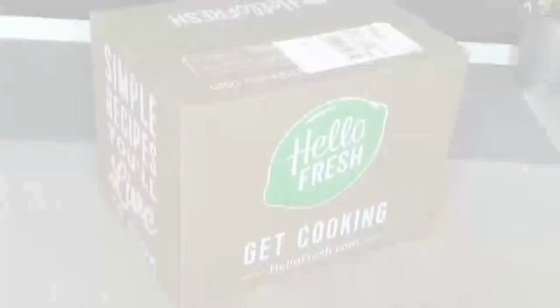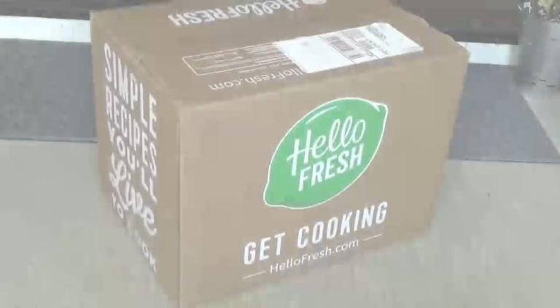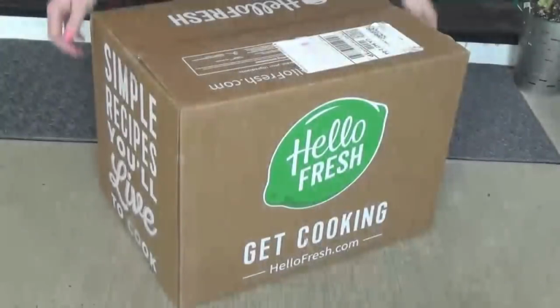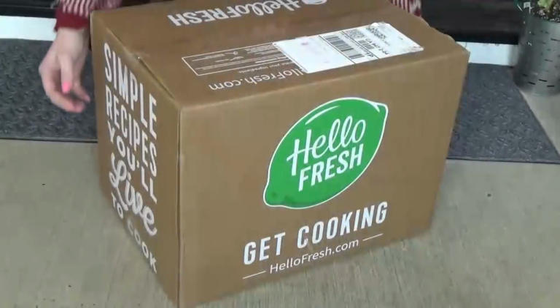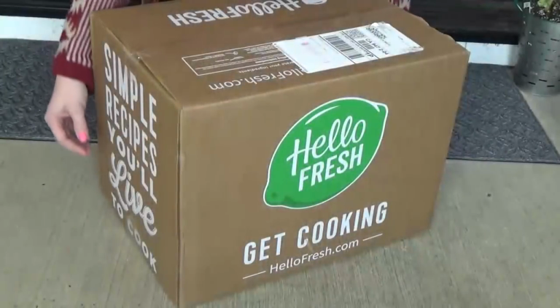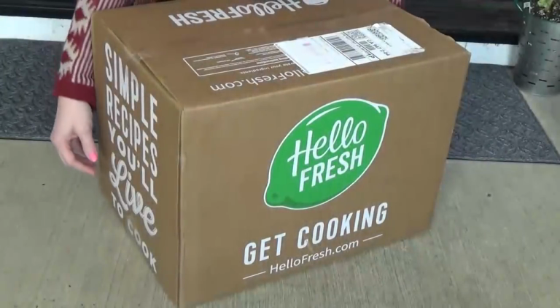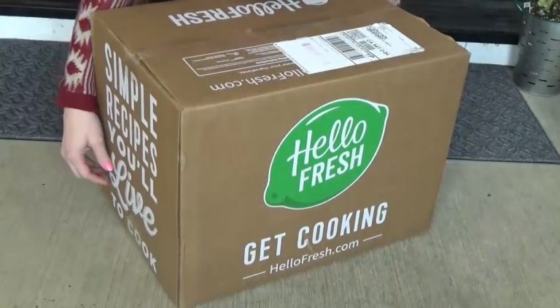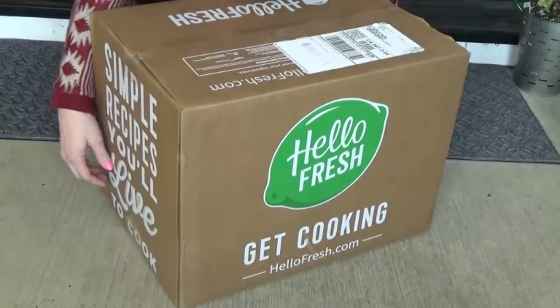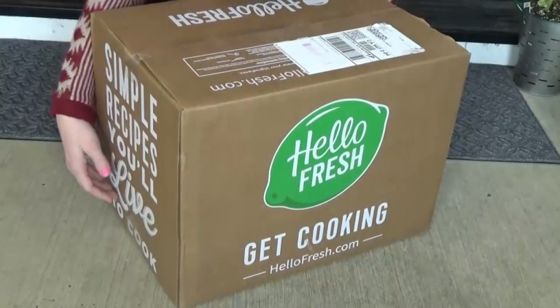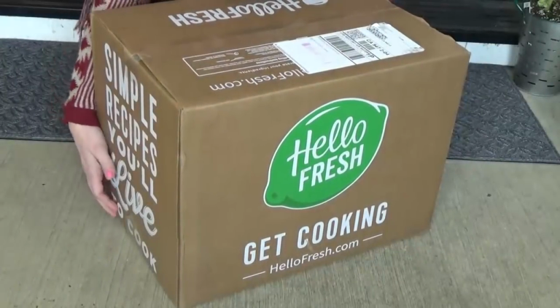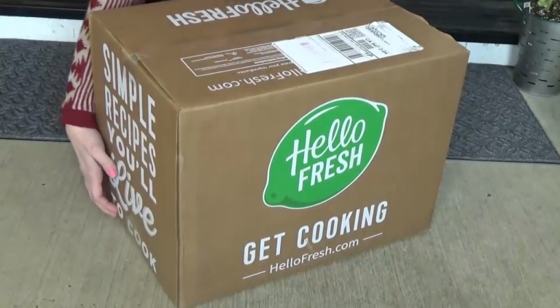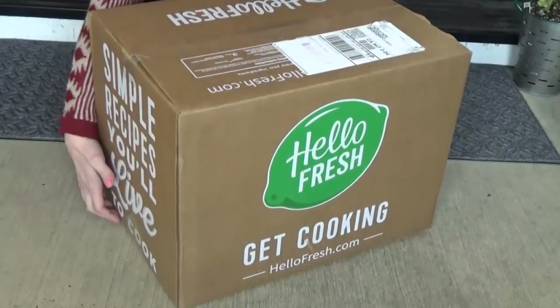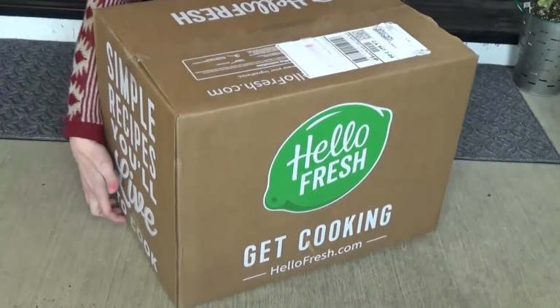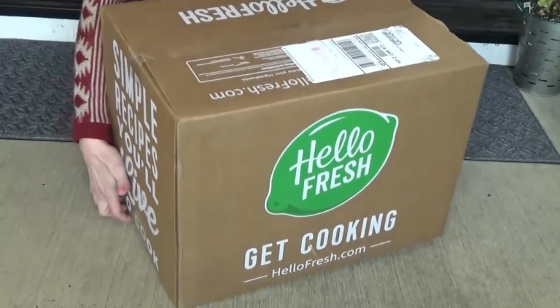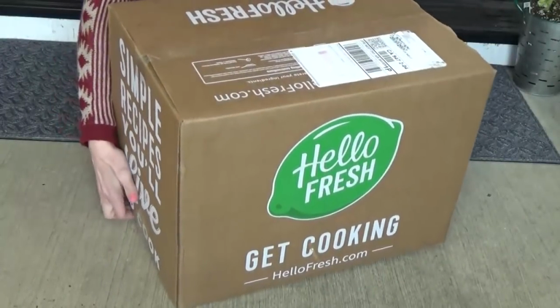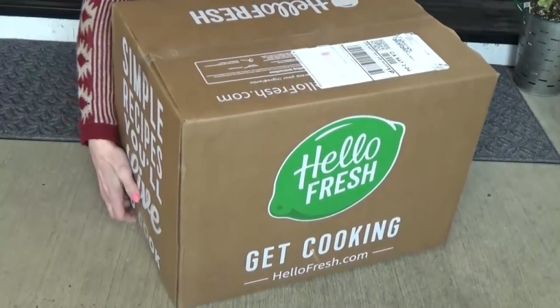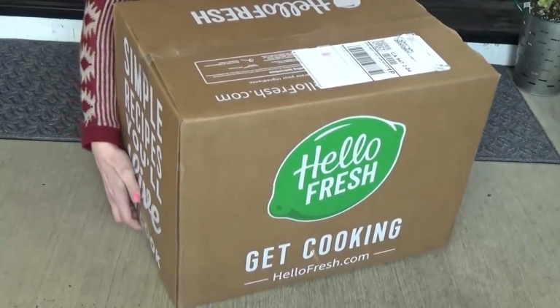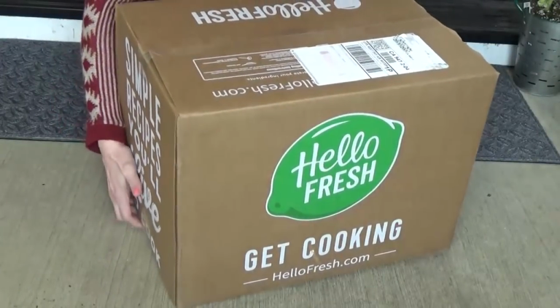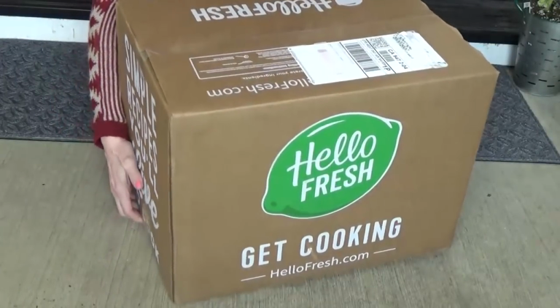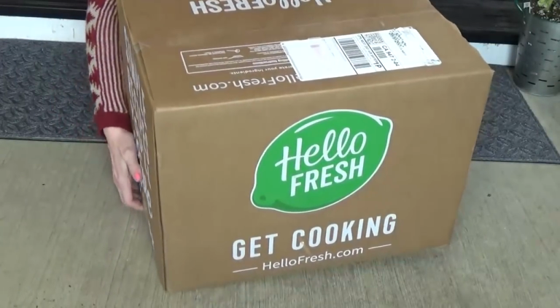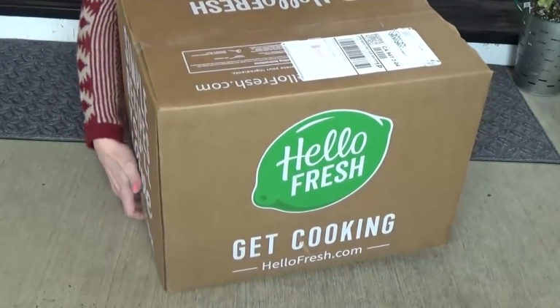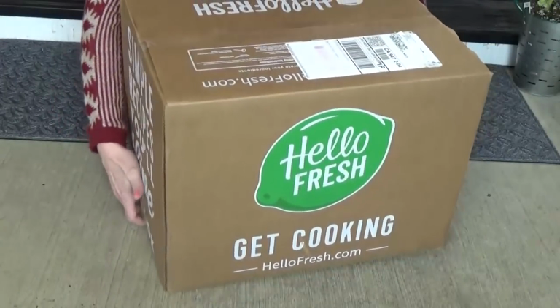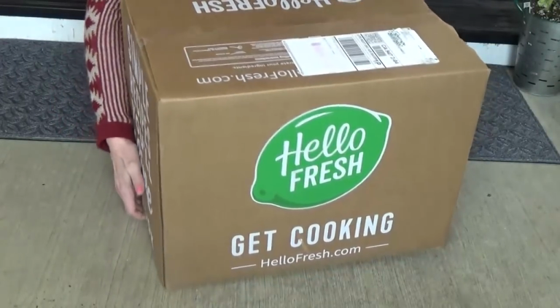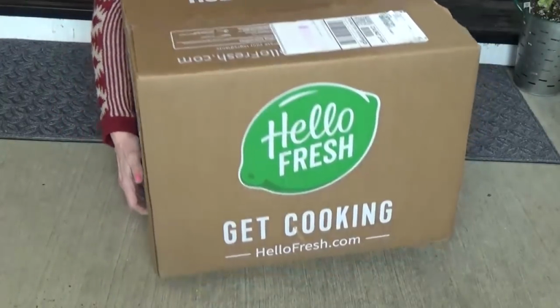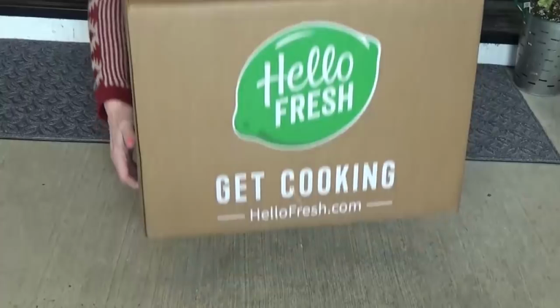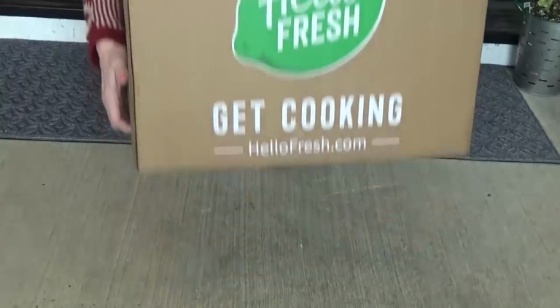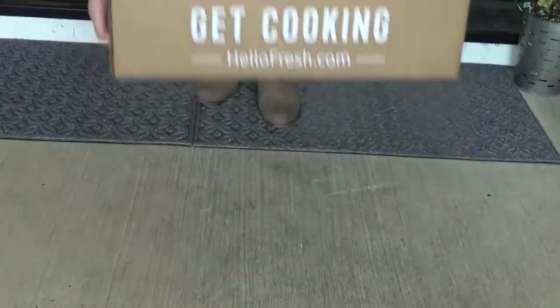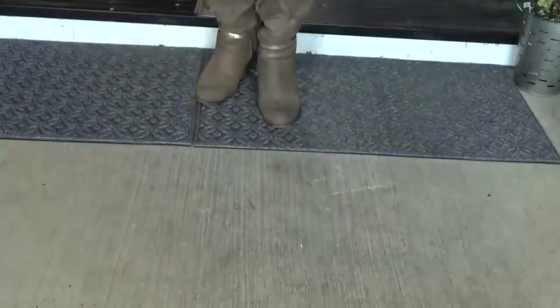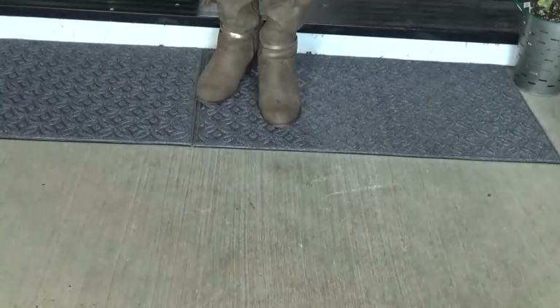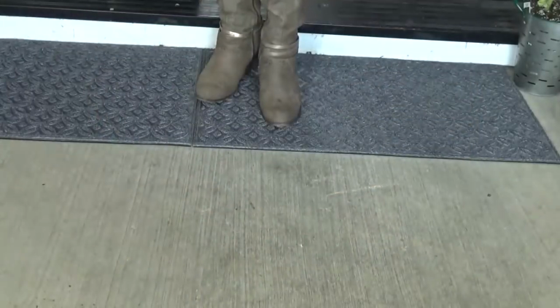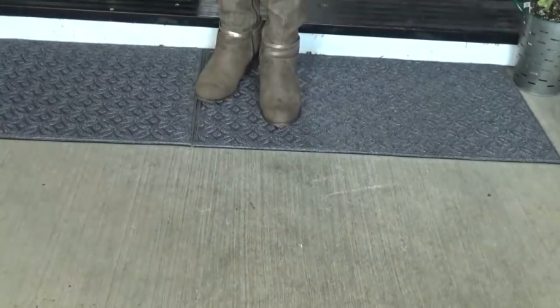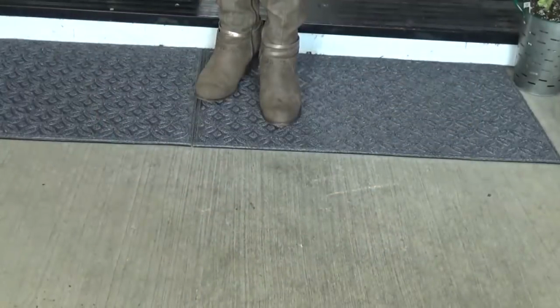Before we get started, I wanna give a big thanks to HelloFresh for partnering with me on today's video.